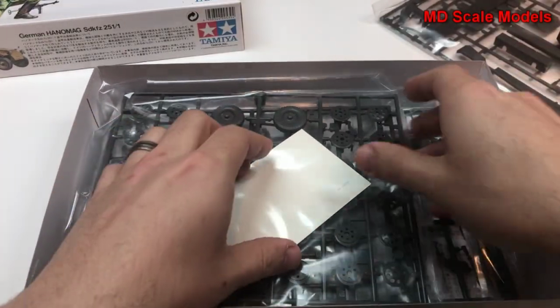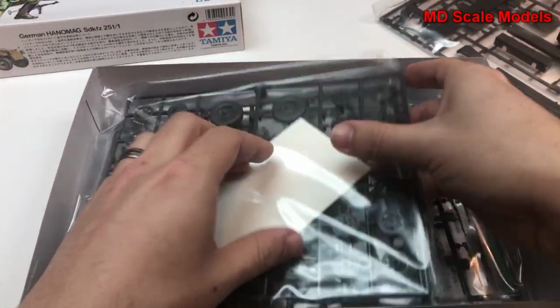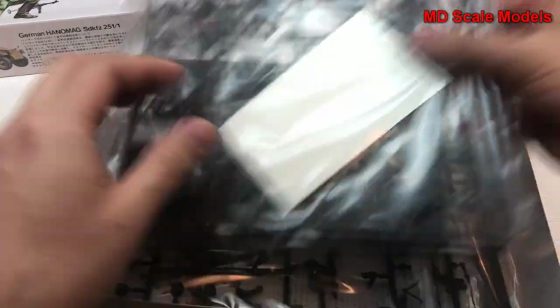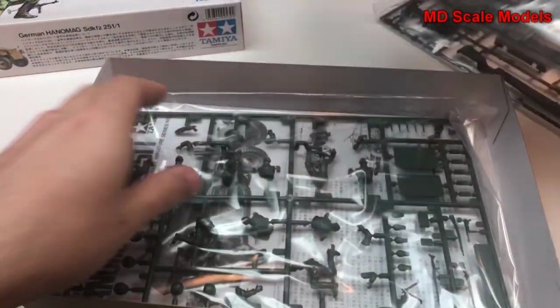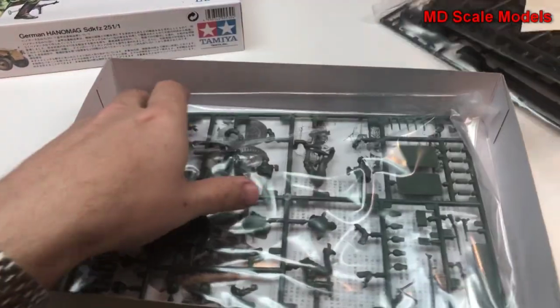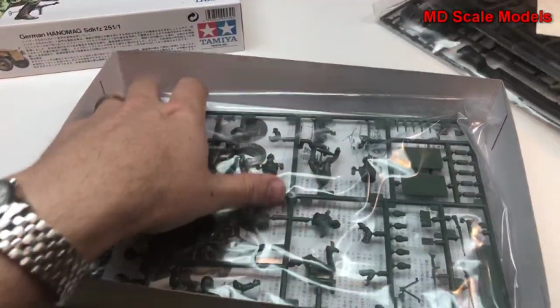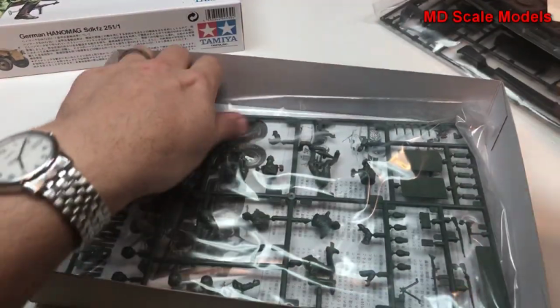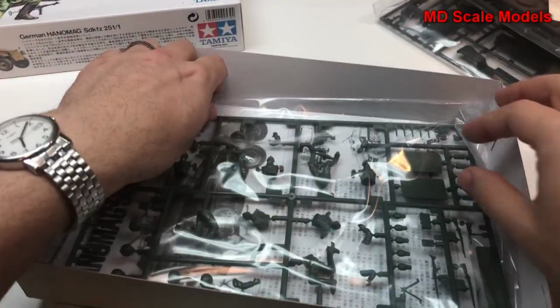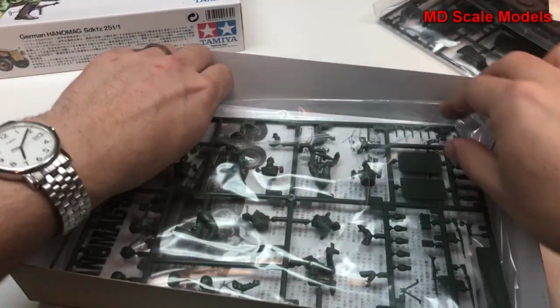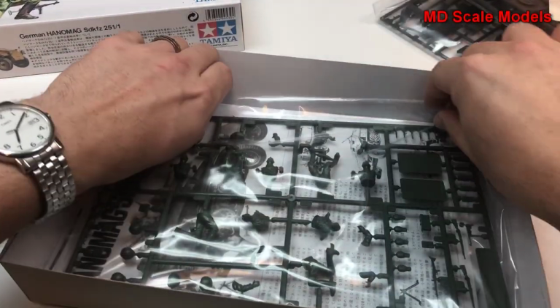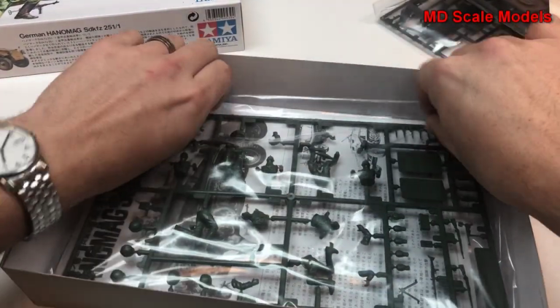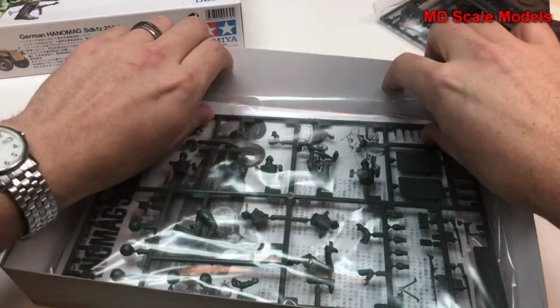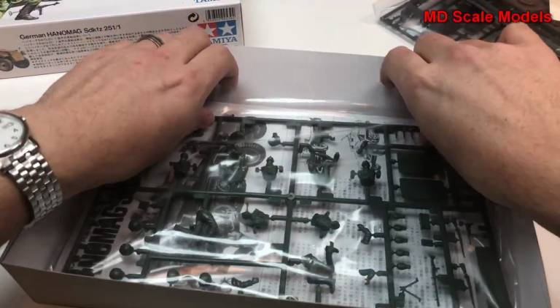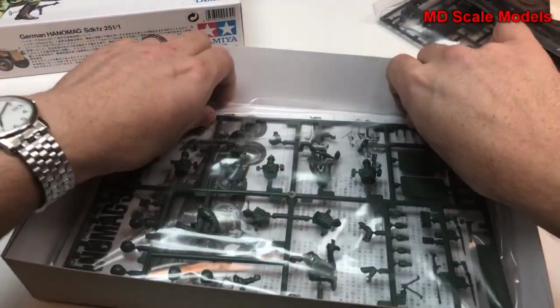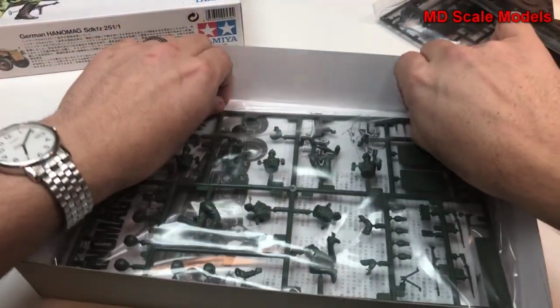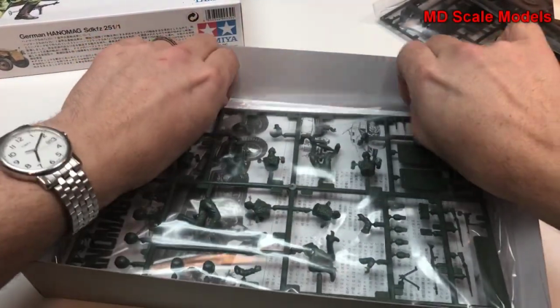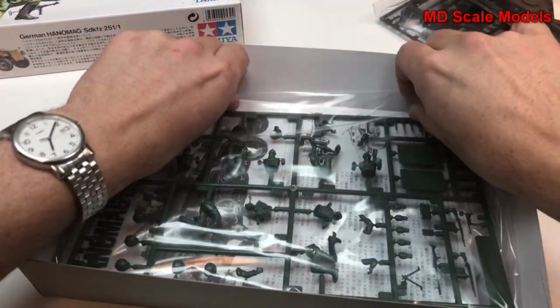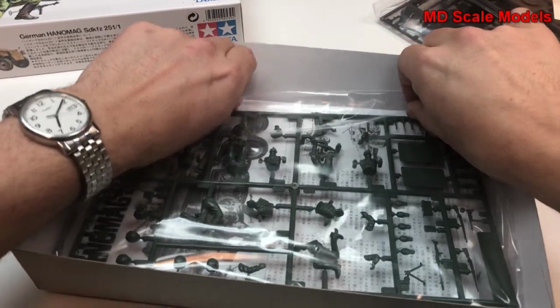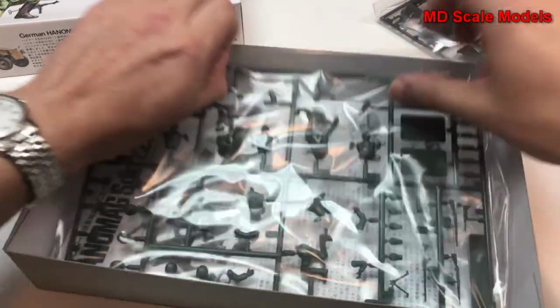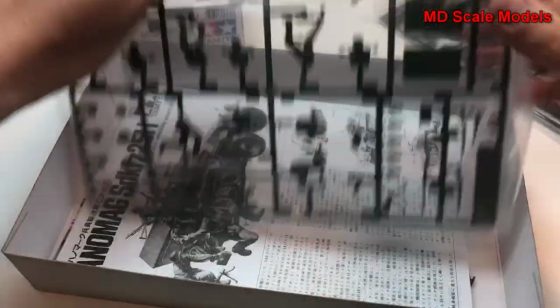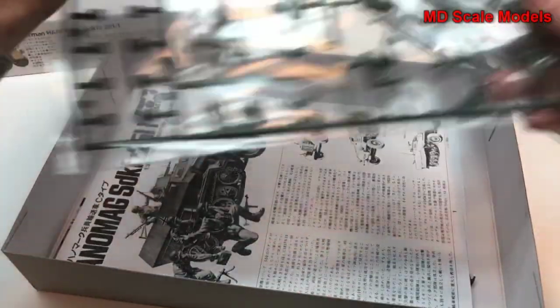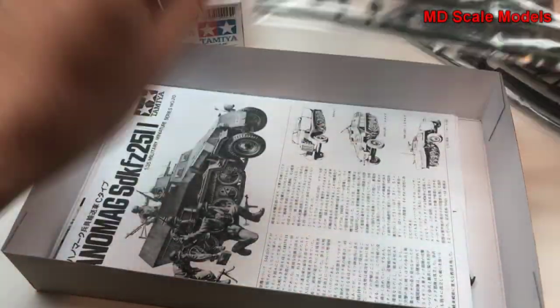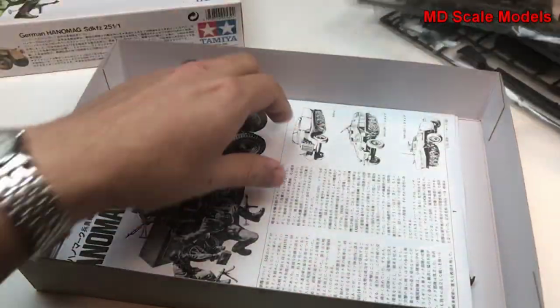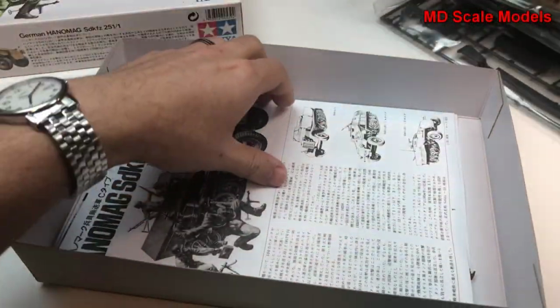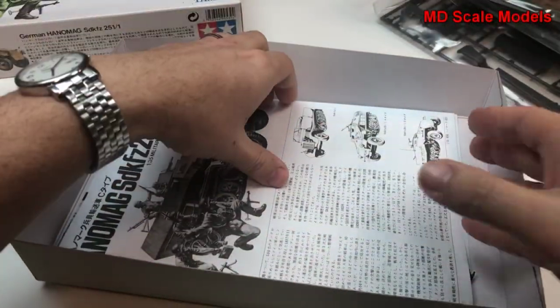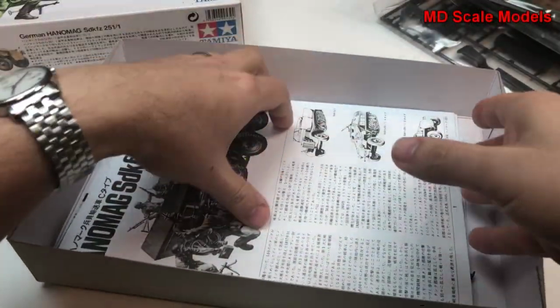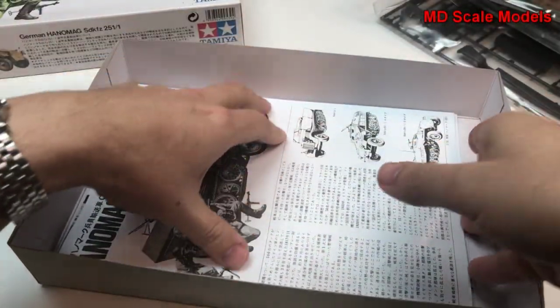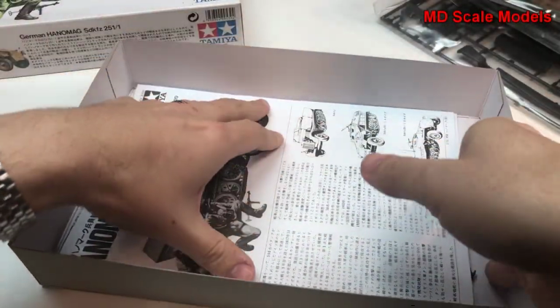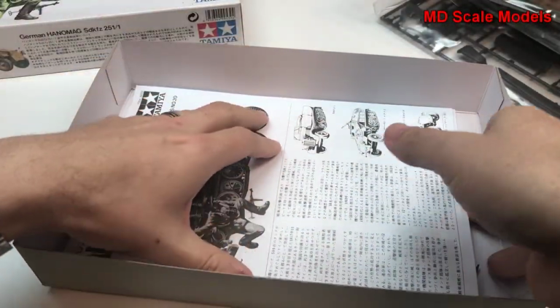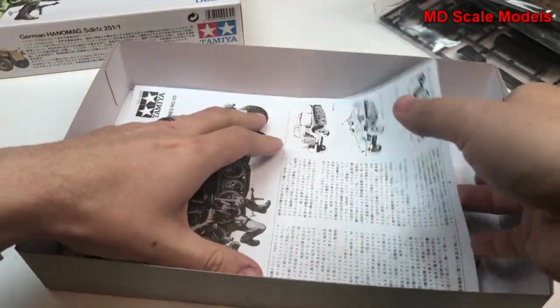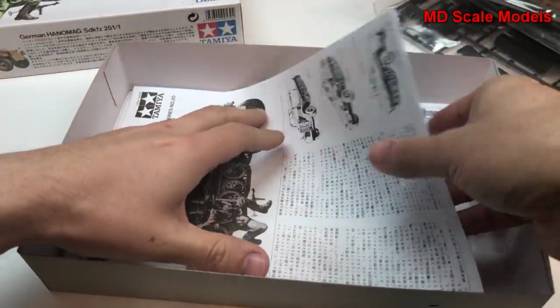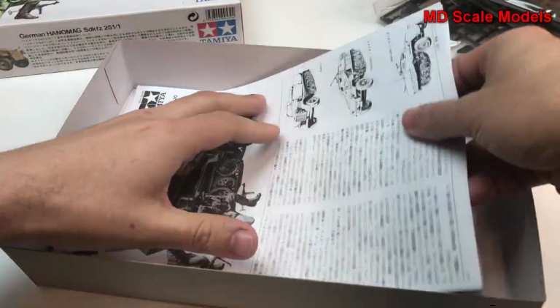Inside we have a number of different screws and some instructions.